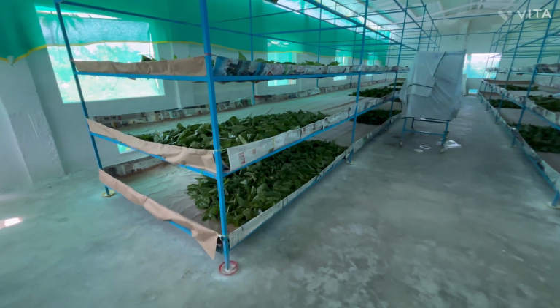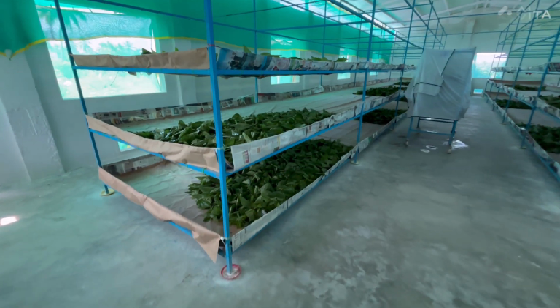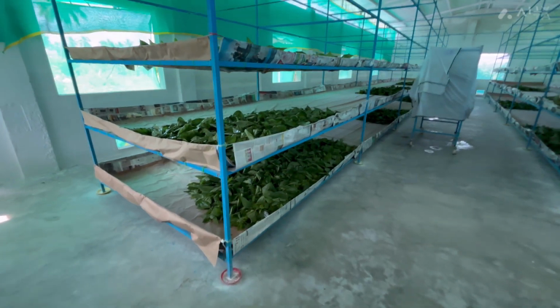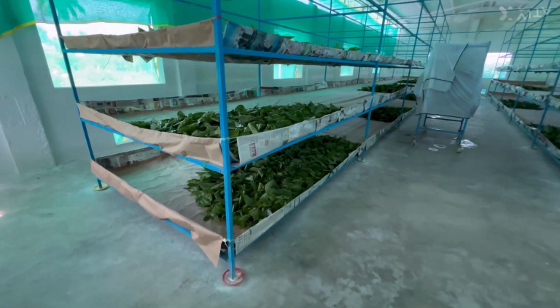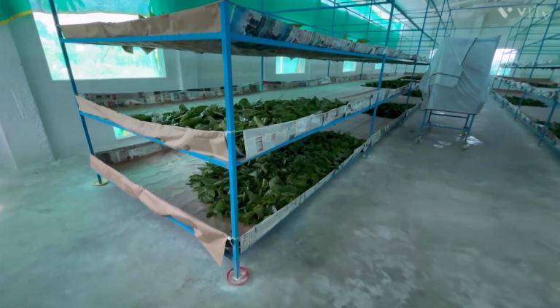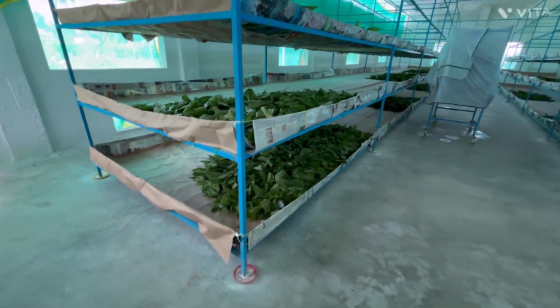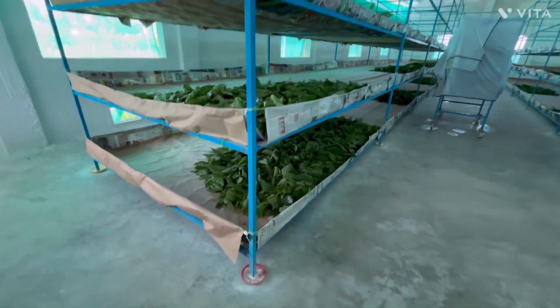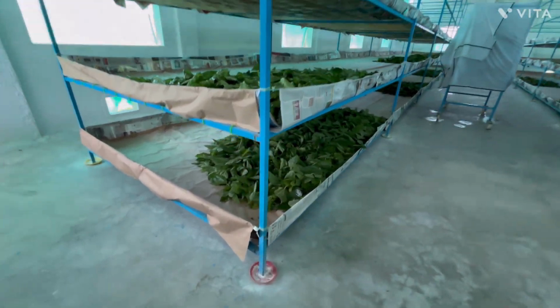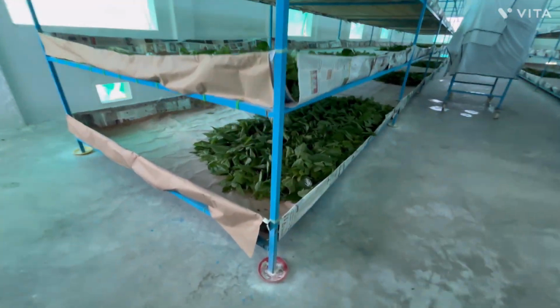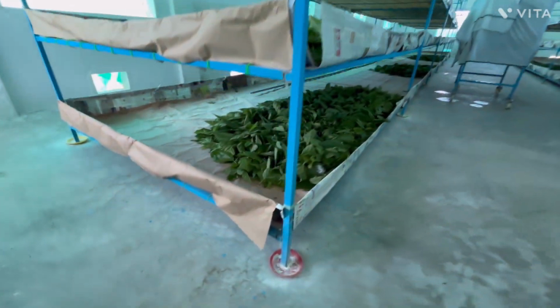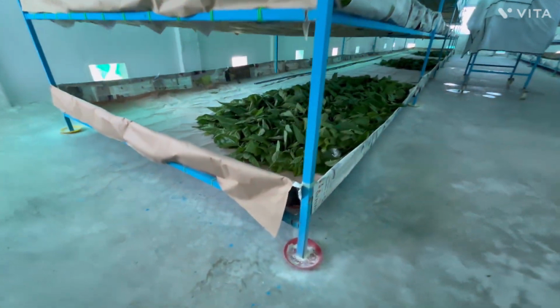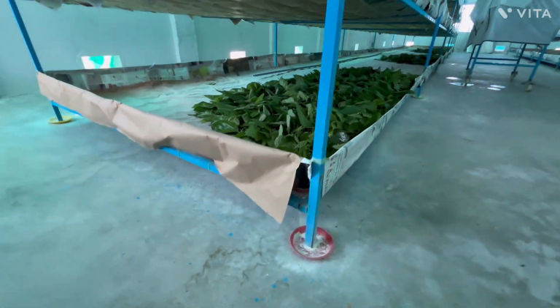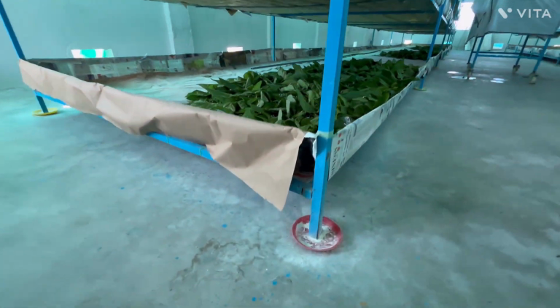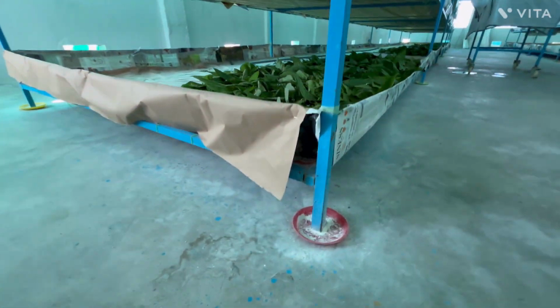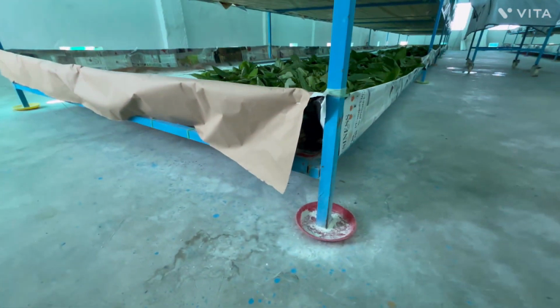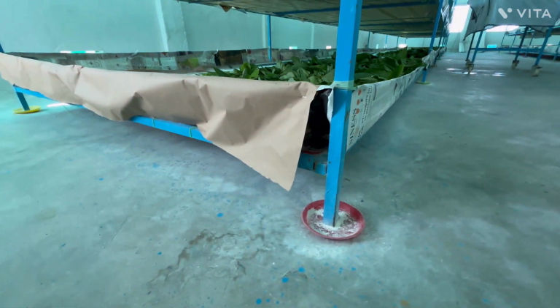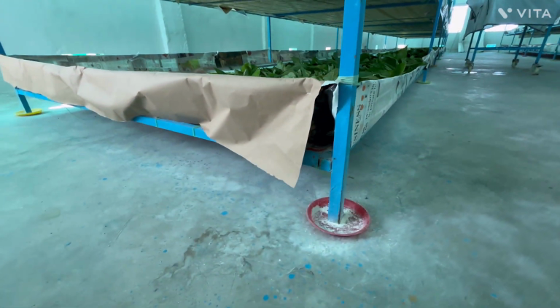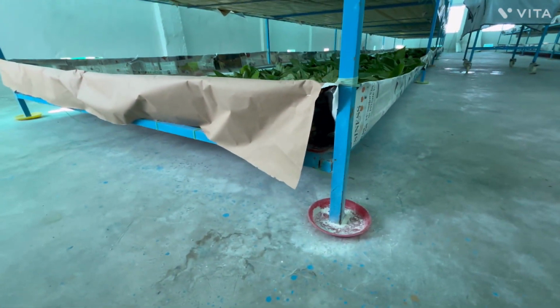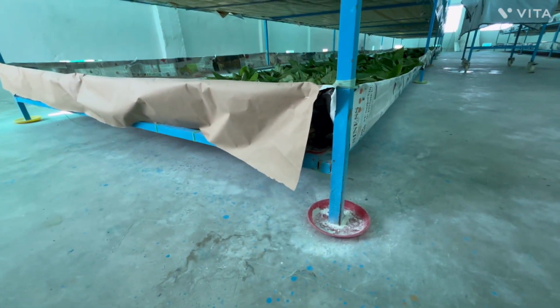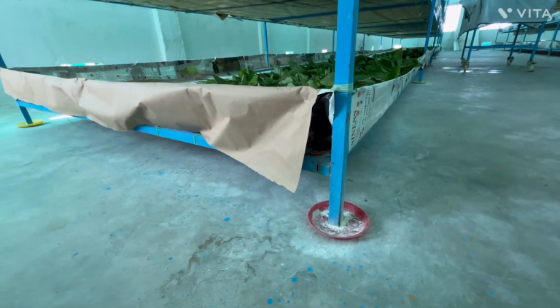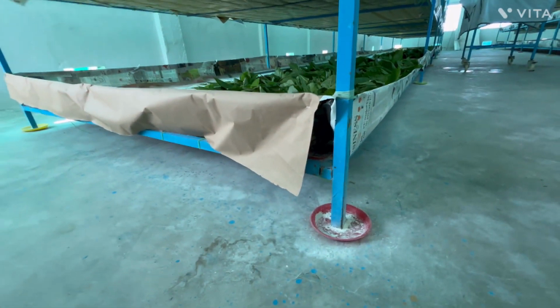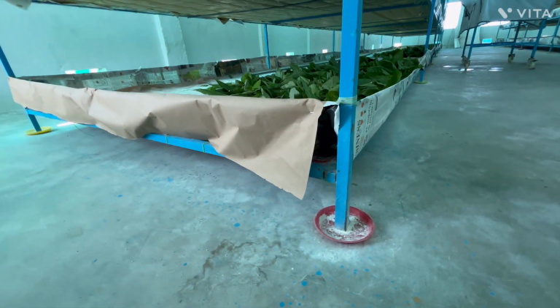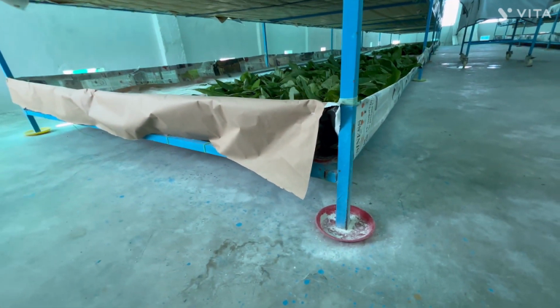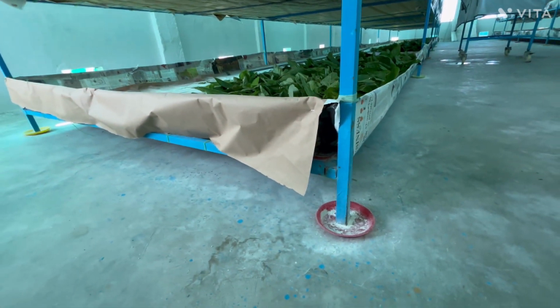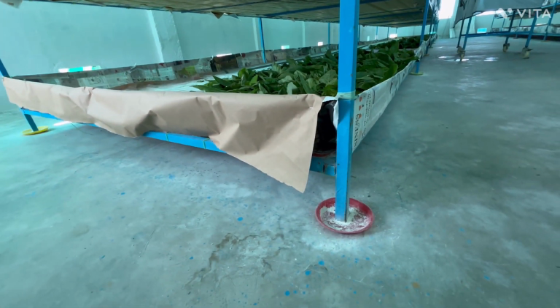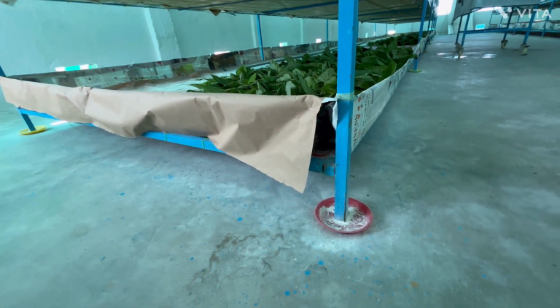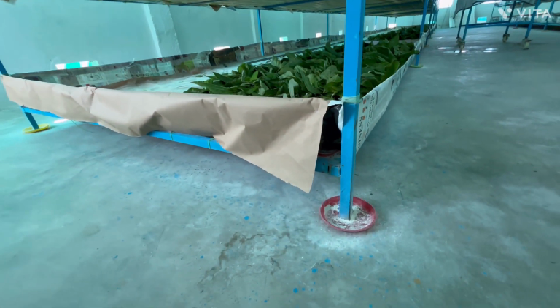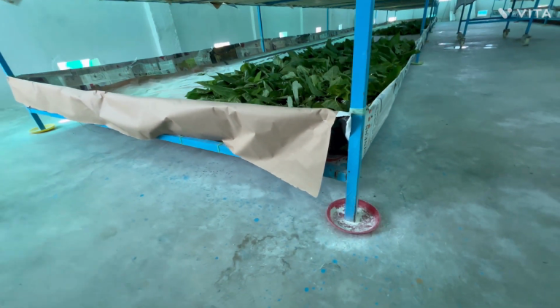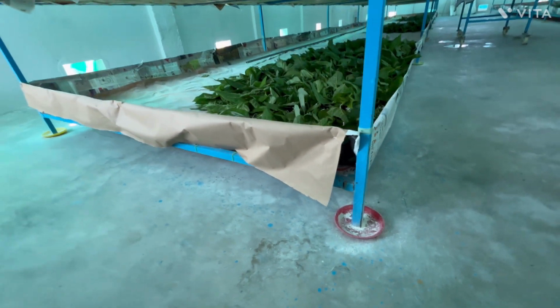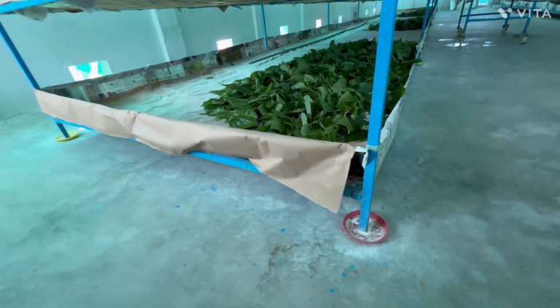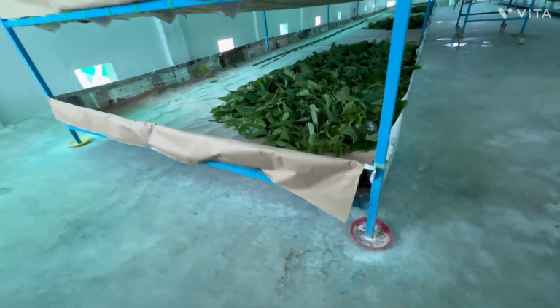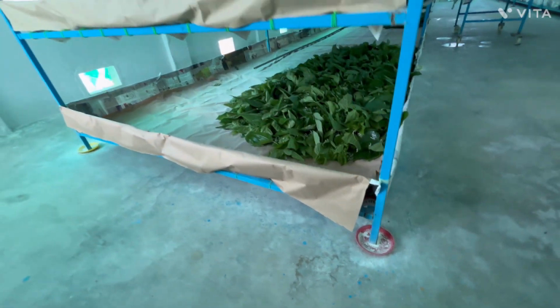Hello everyone, welcome back to our page. Today I am excited to show you our specially designed silk foam rearing rack.